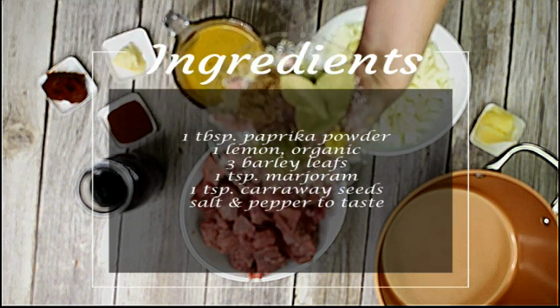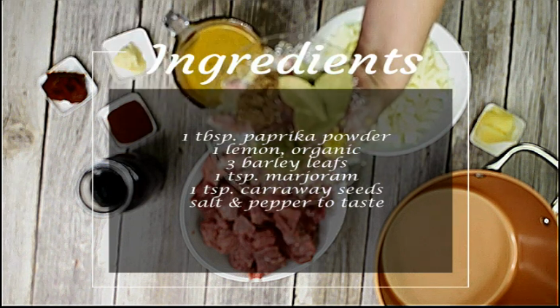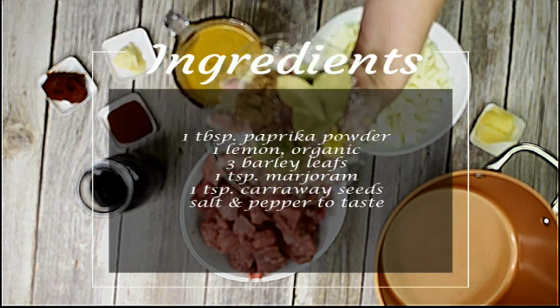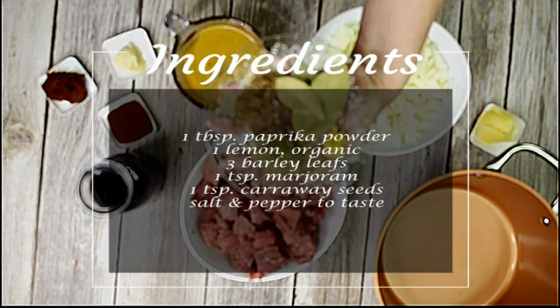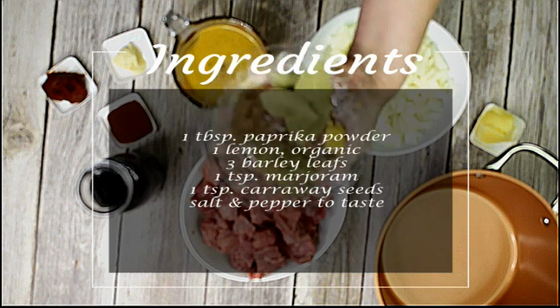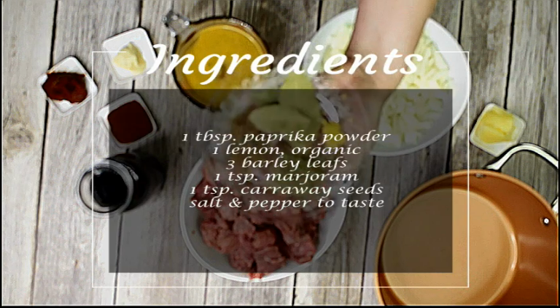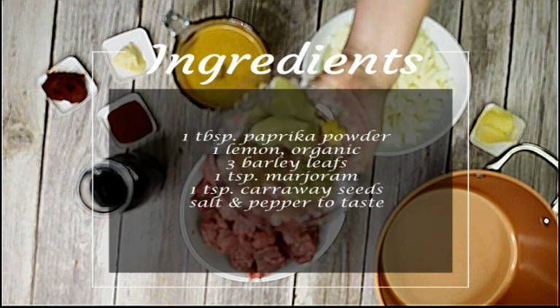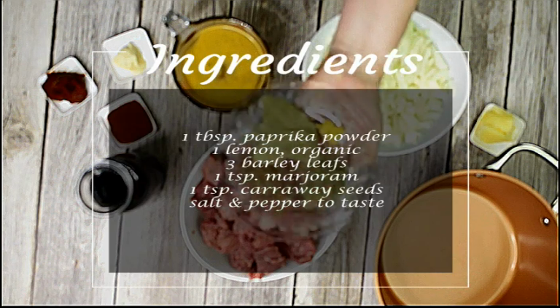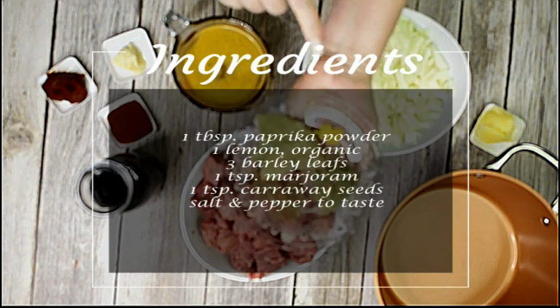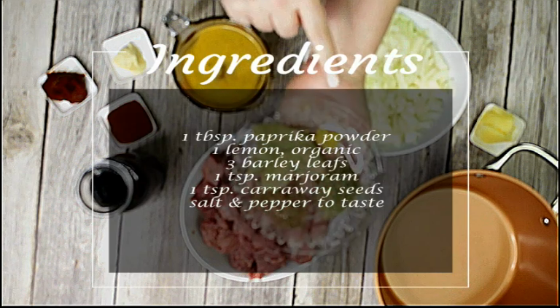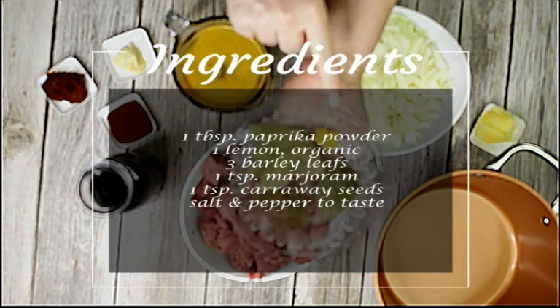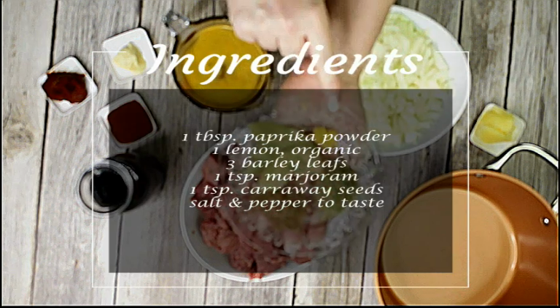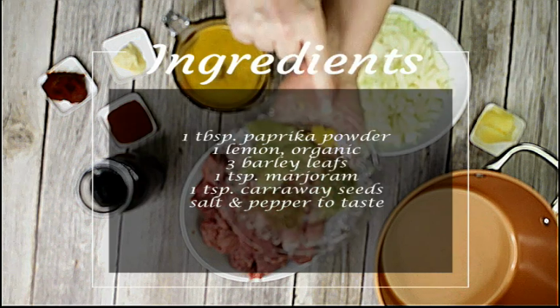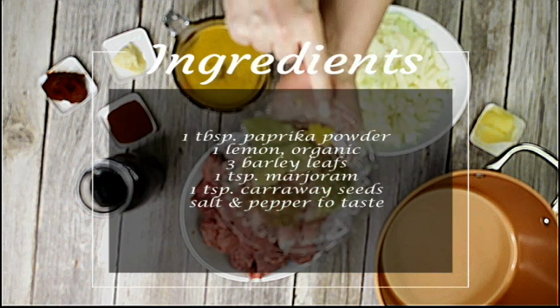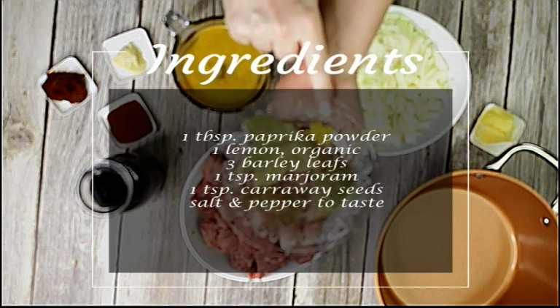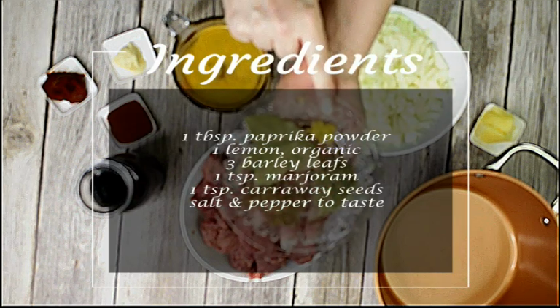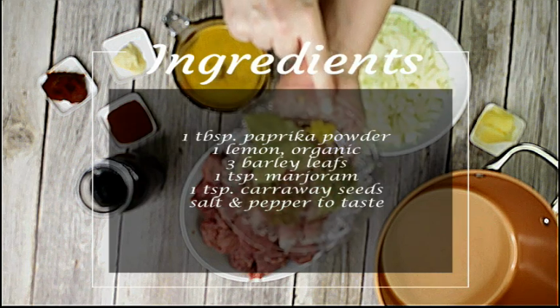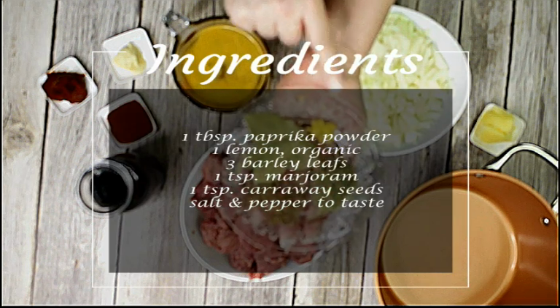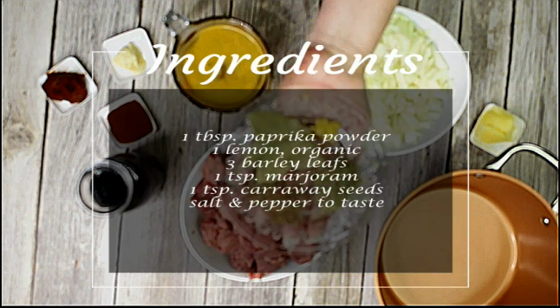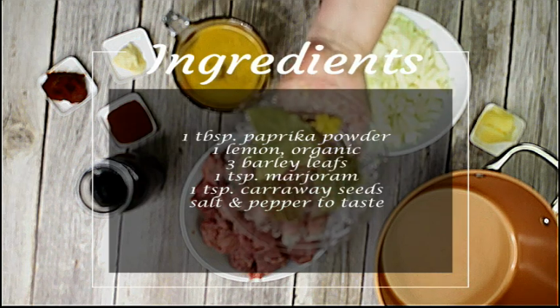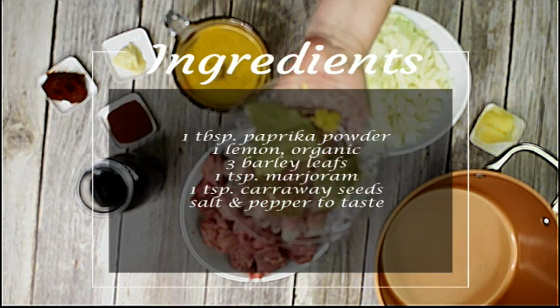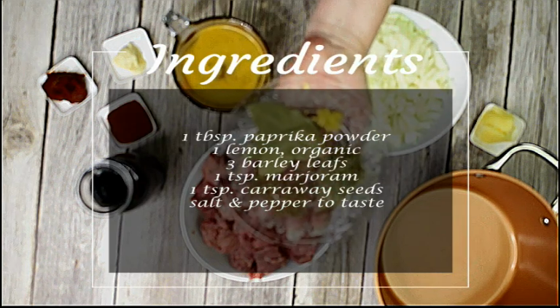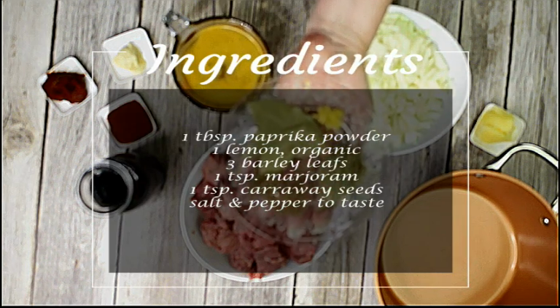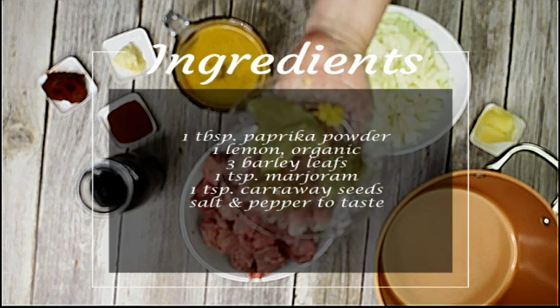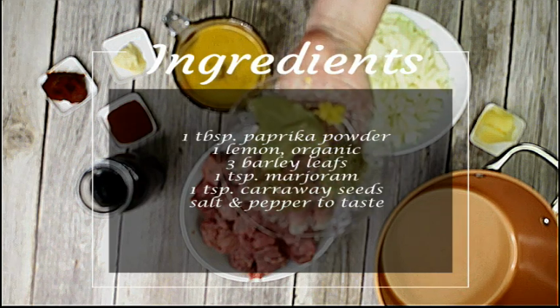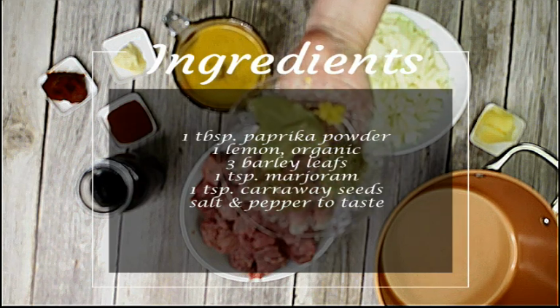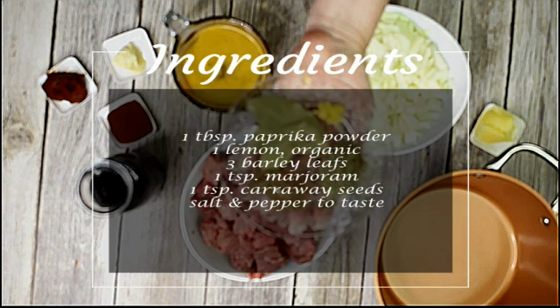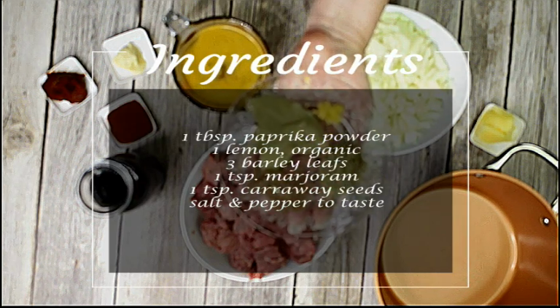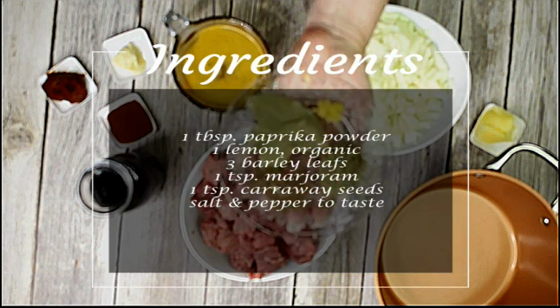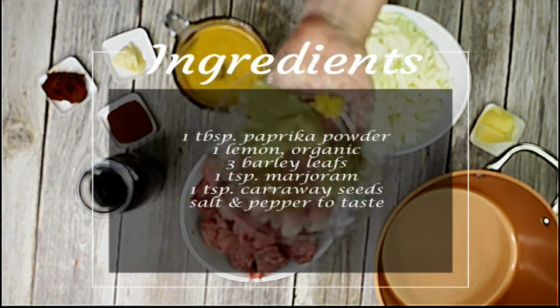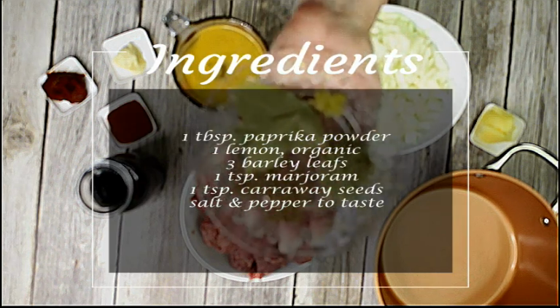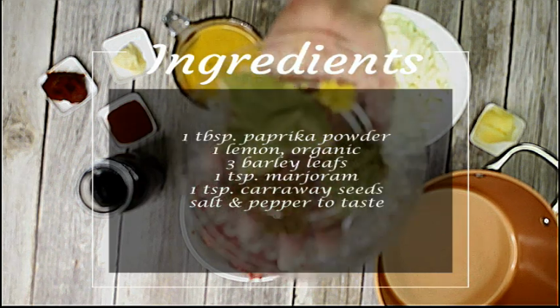As always, you can find the link to the printable recipe in the video description.